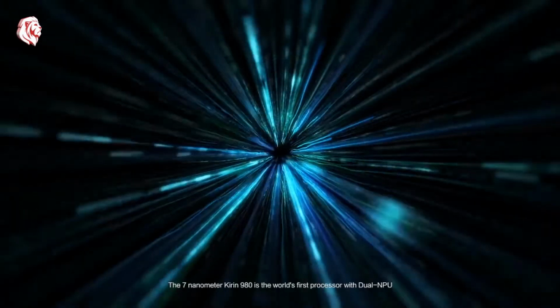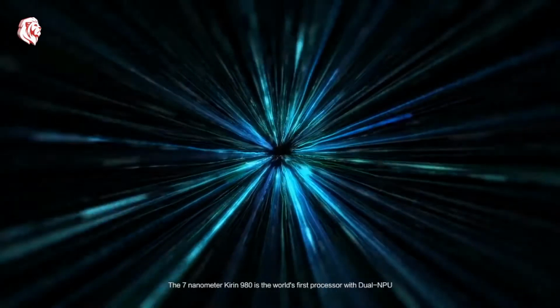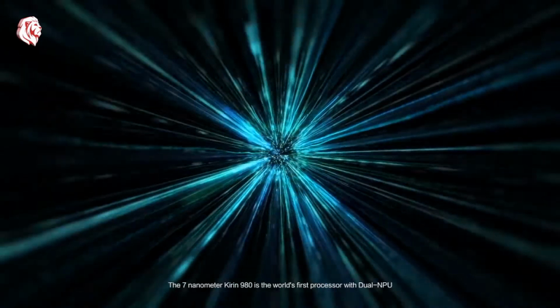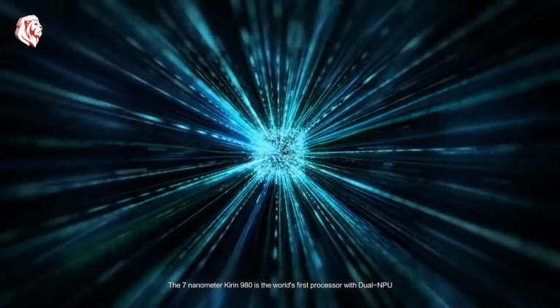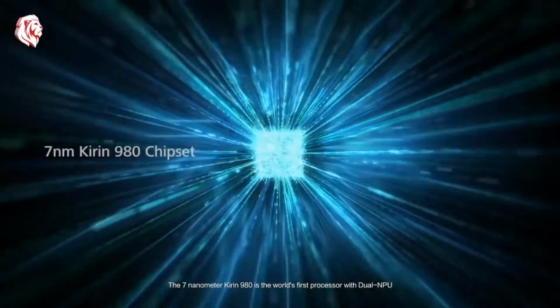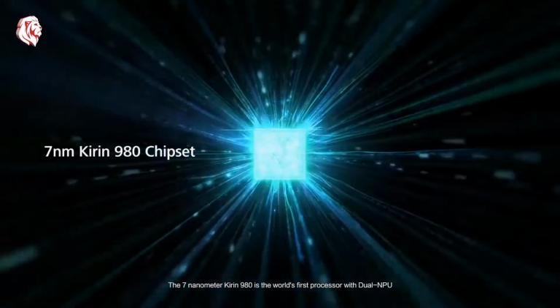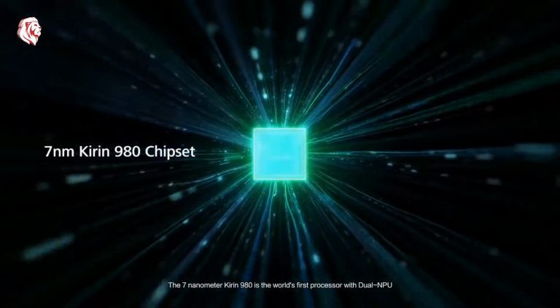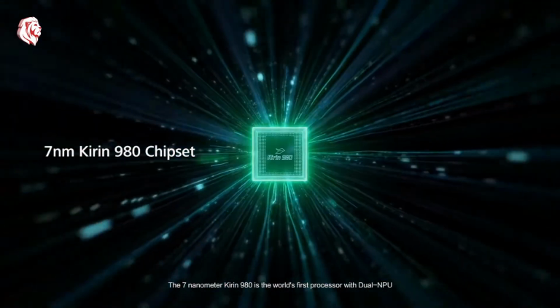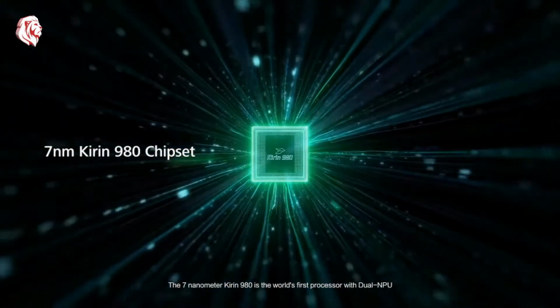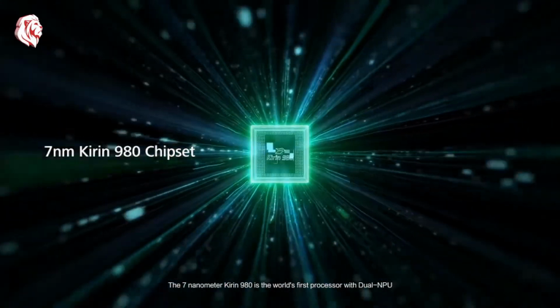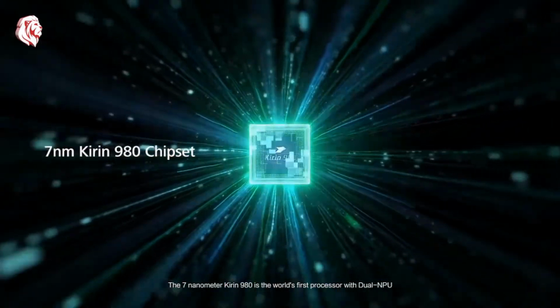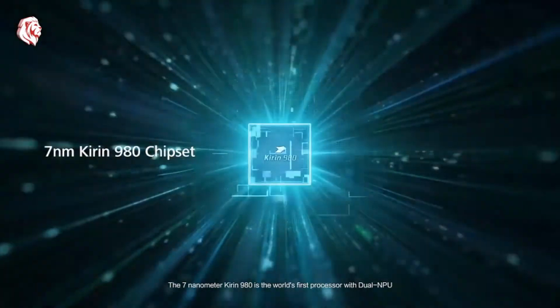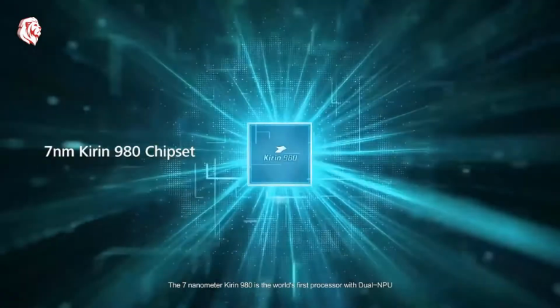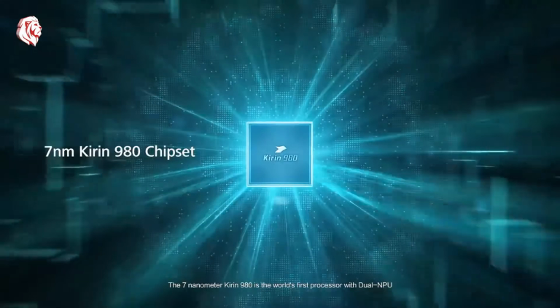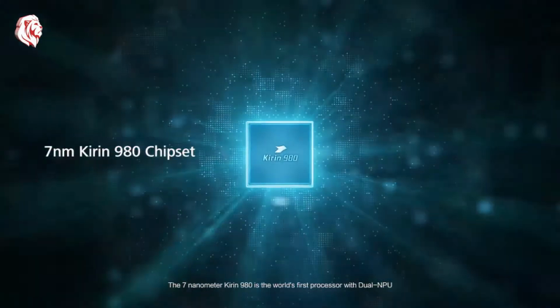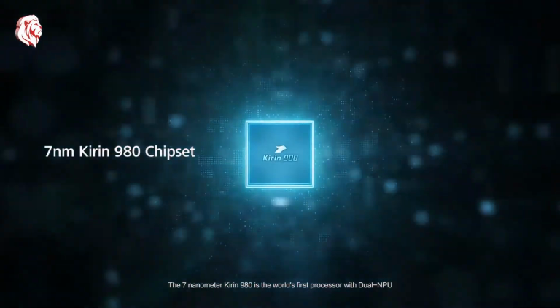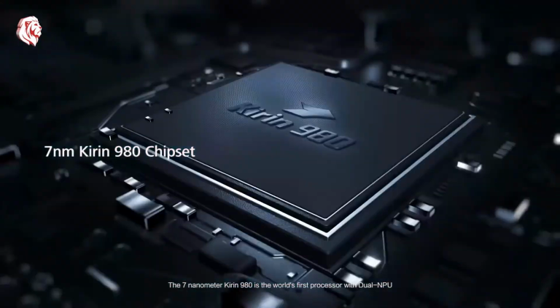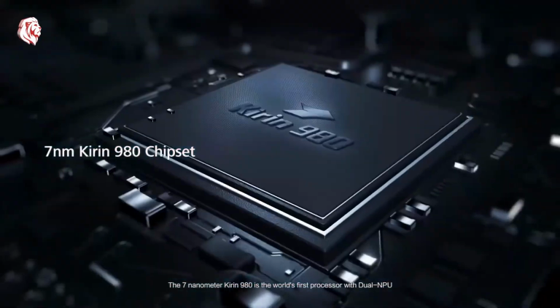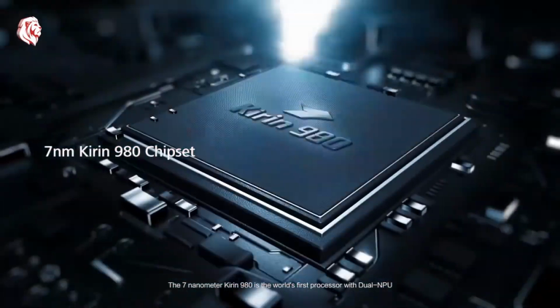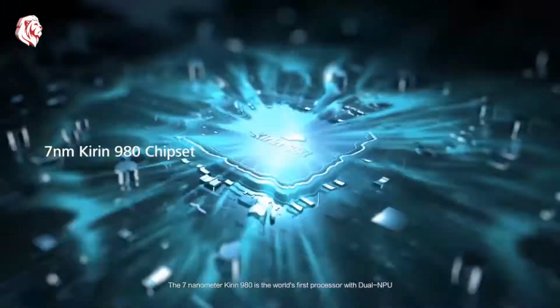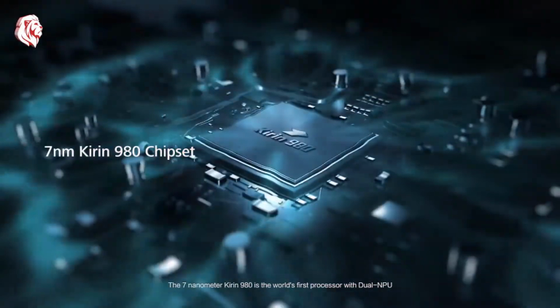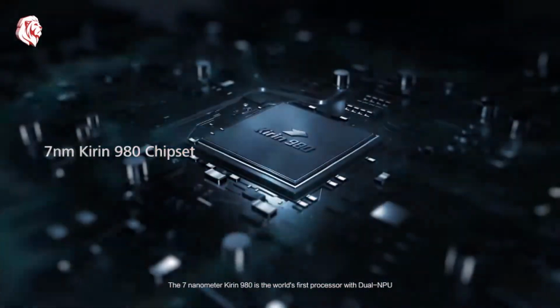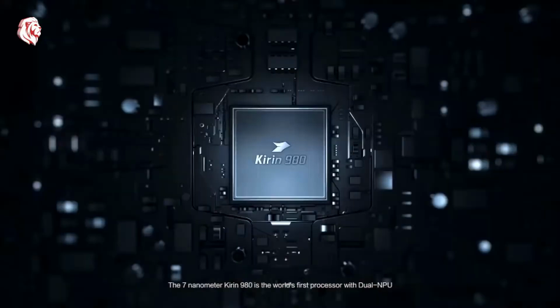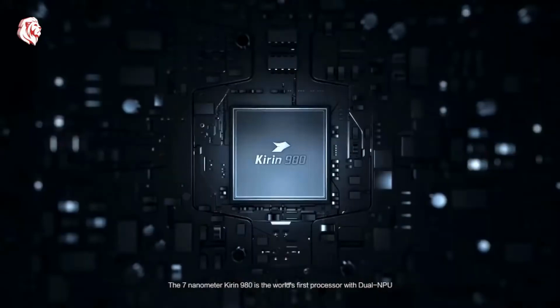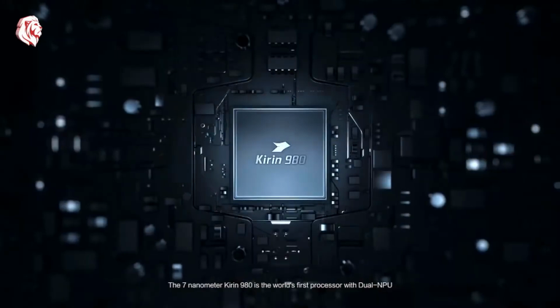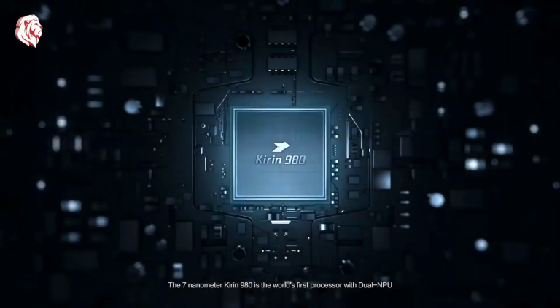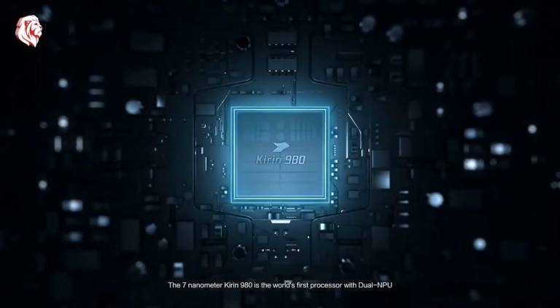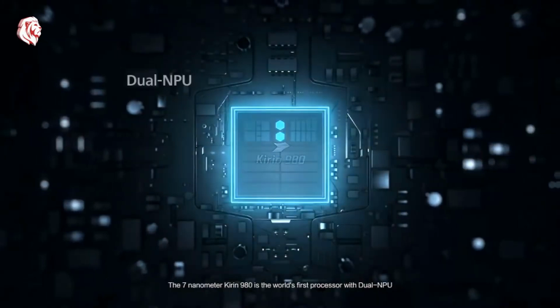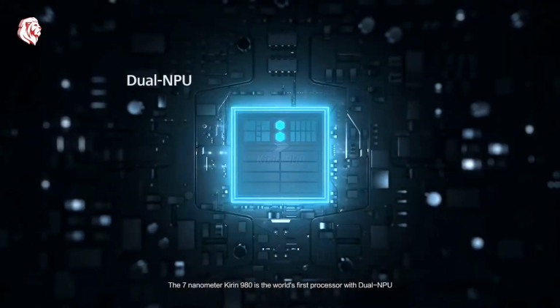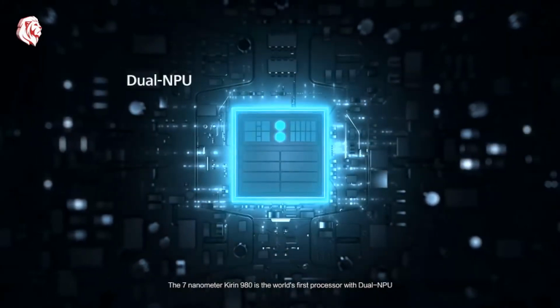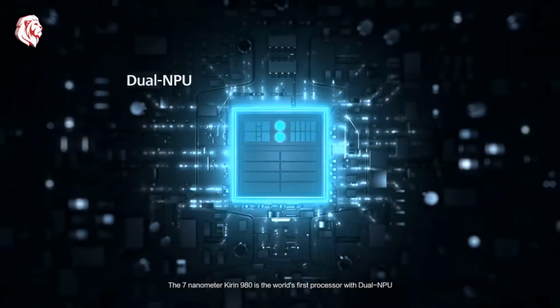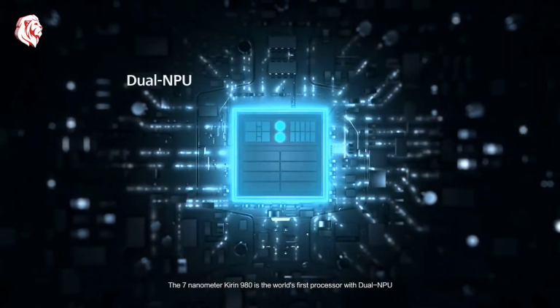The seven nanometer Kirin 980 is the world's first processor with dual NPU.